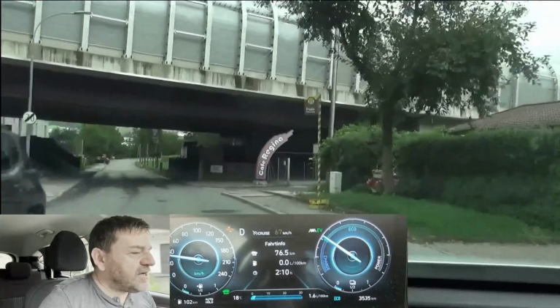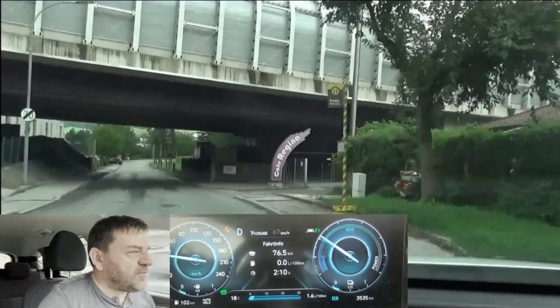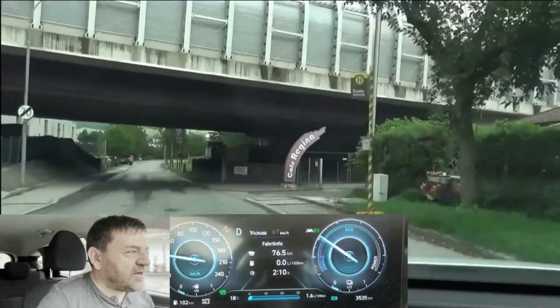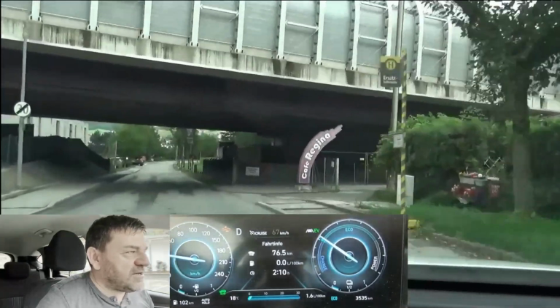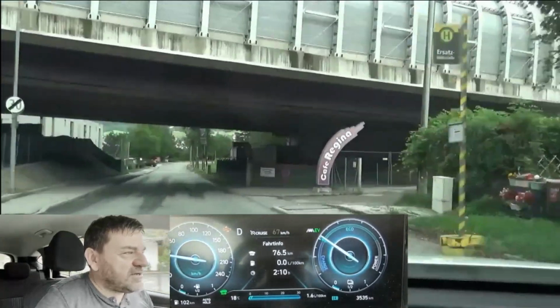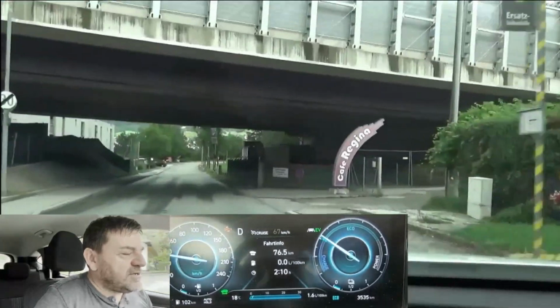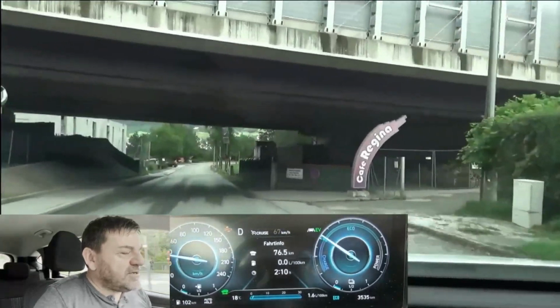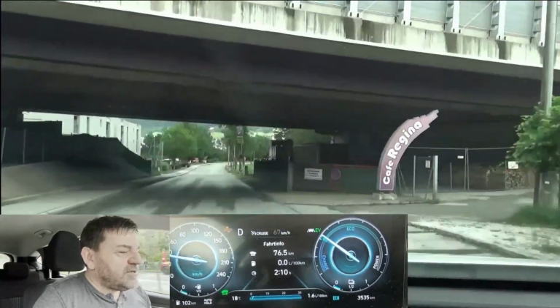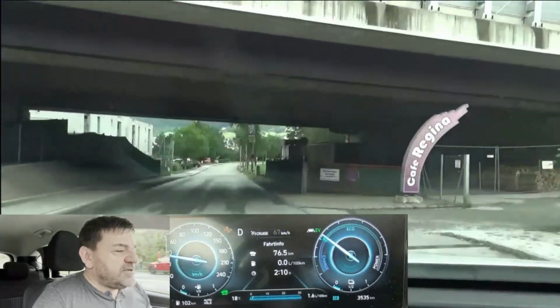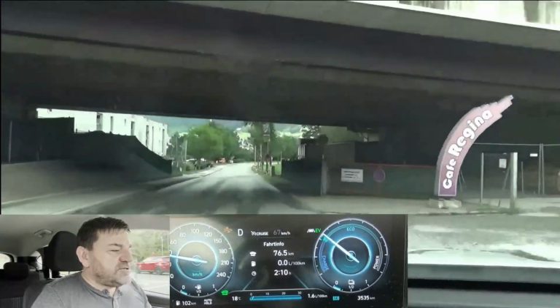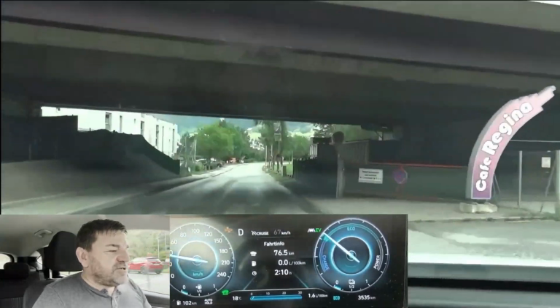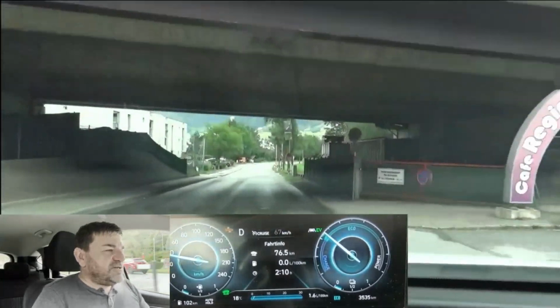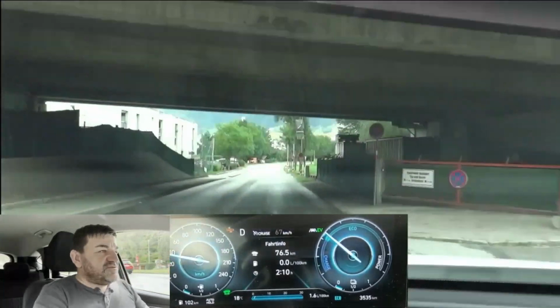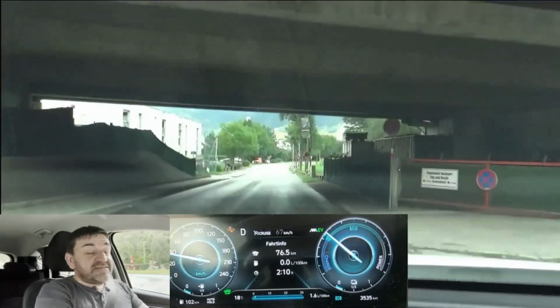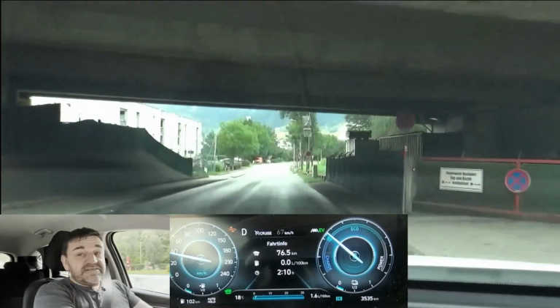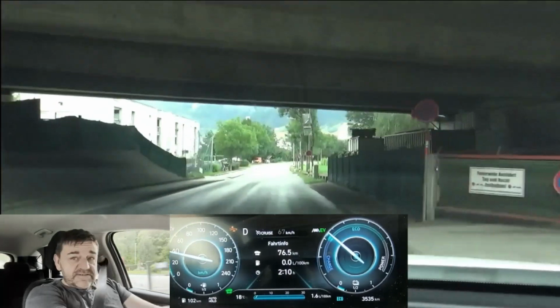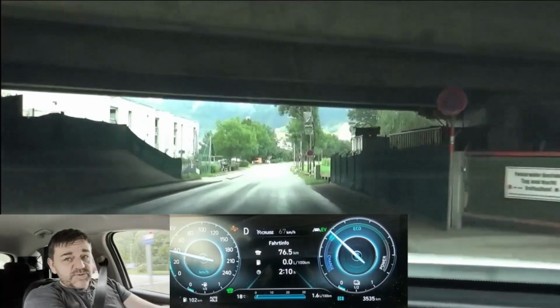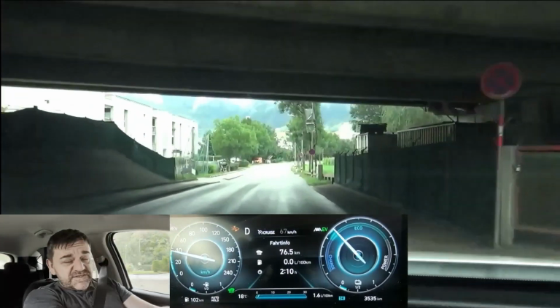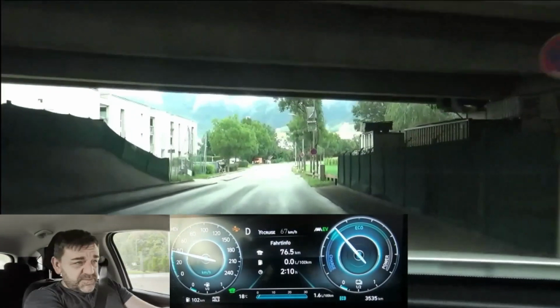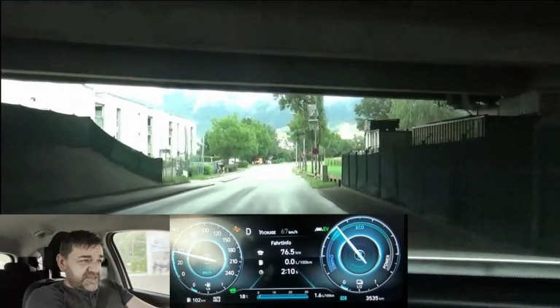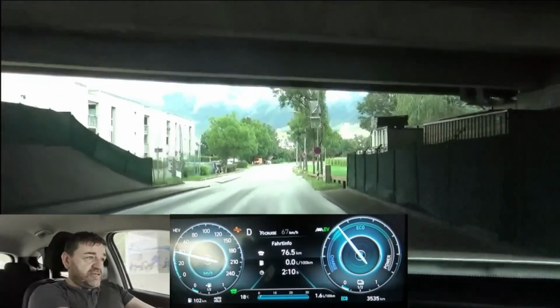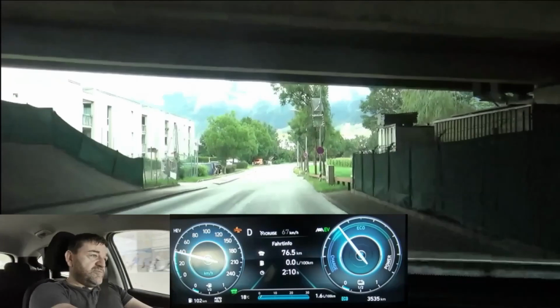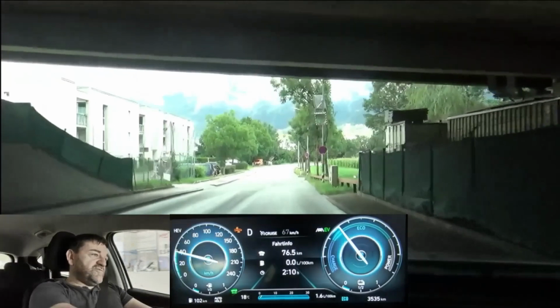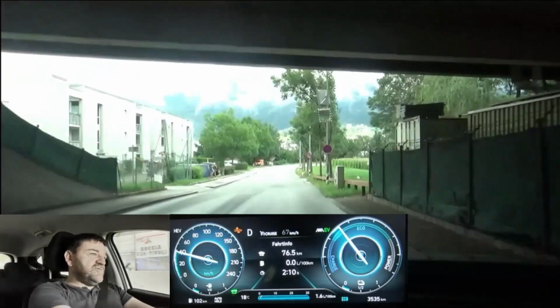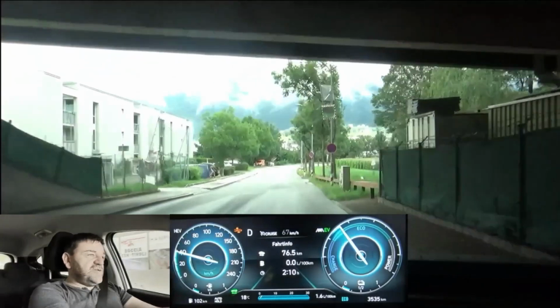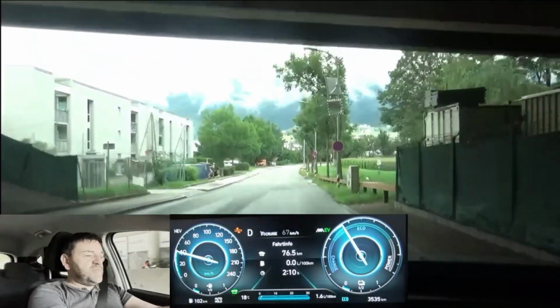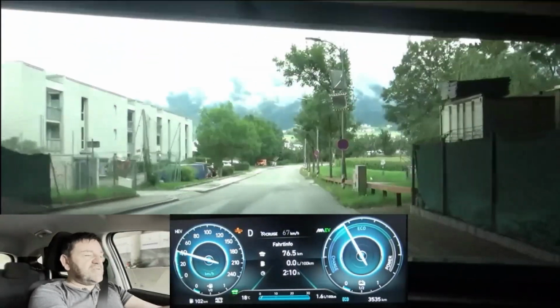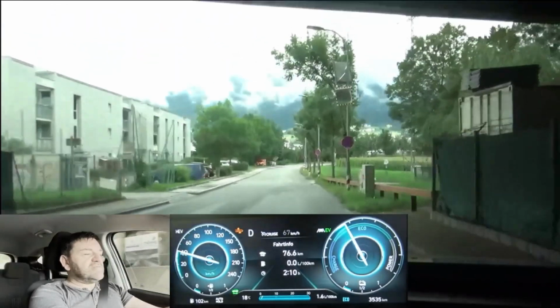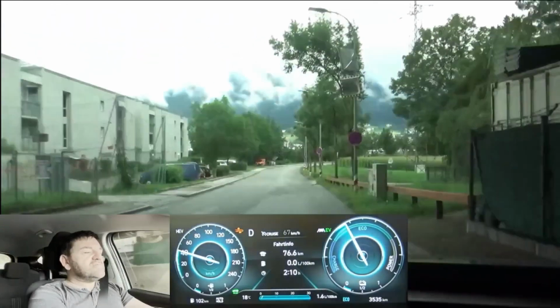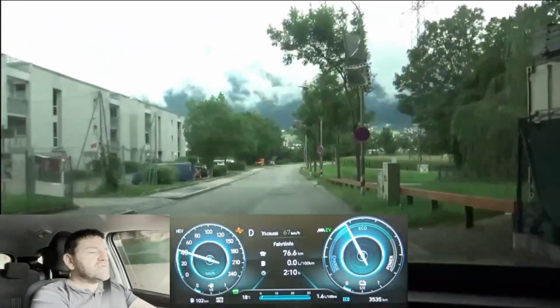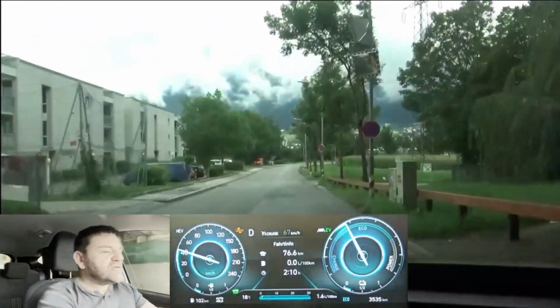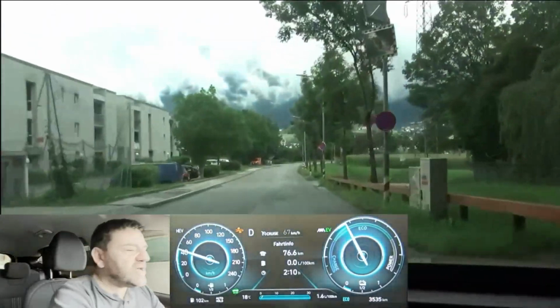Now the petrol engine kicks in and we covered 76.6 kilometers. Well done, Robert.